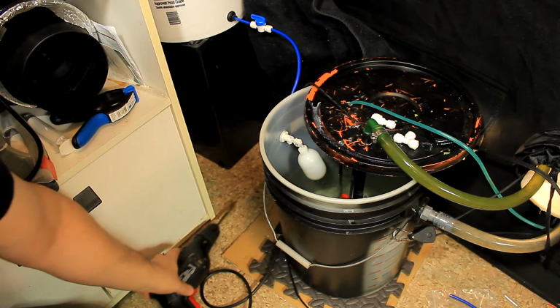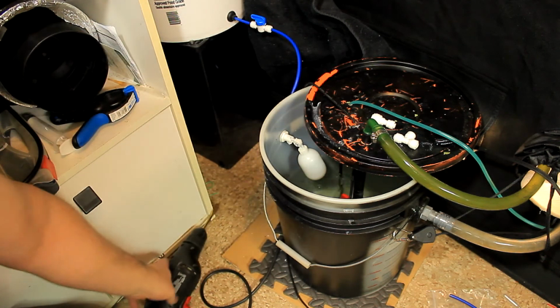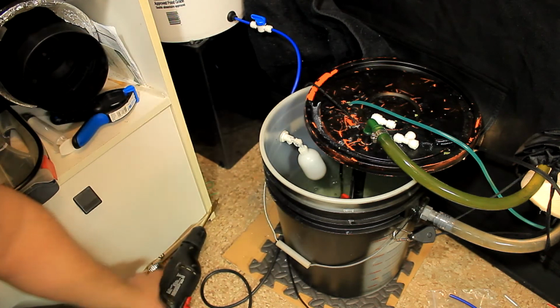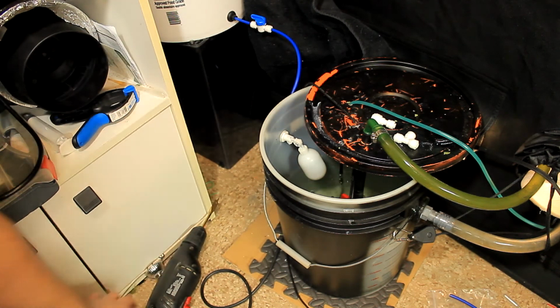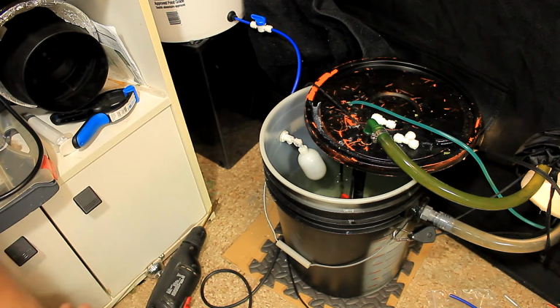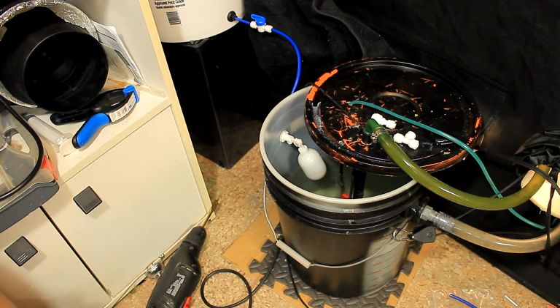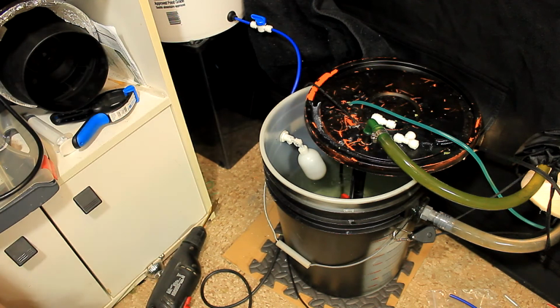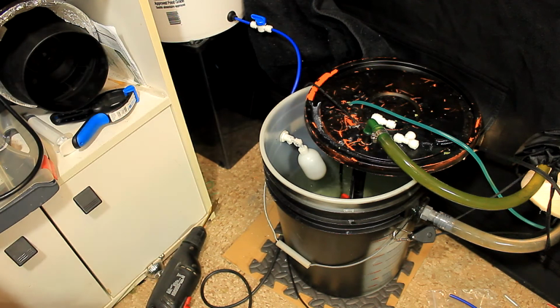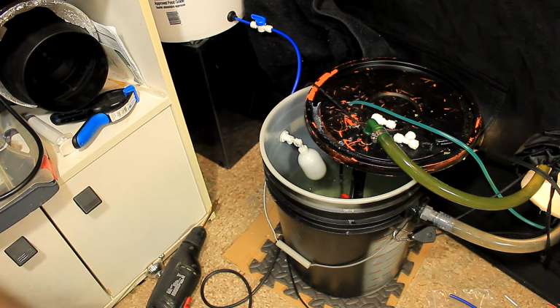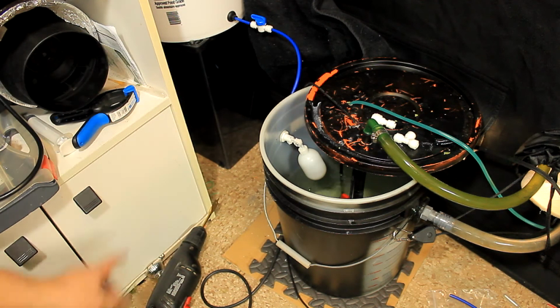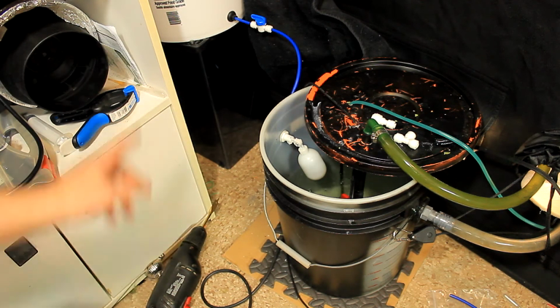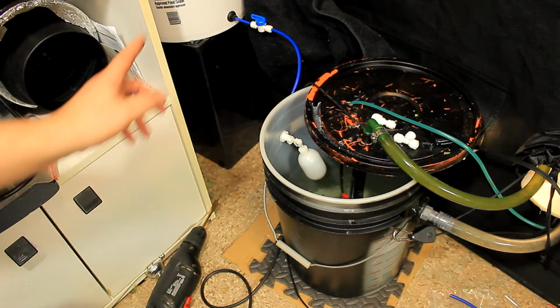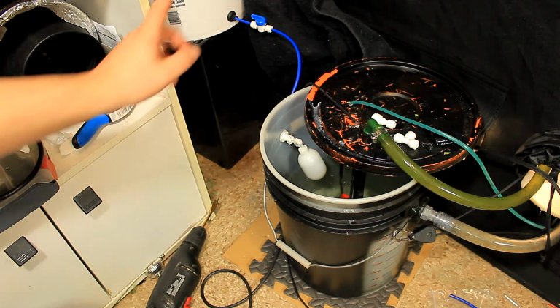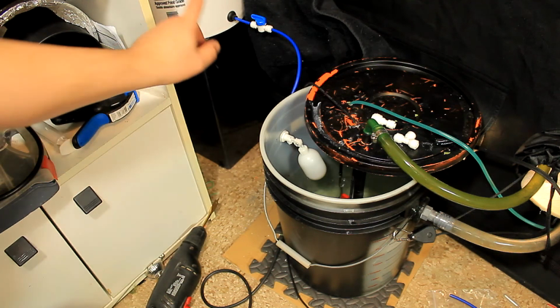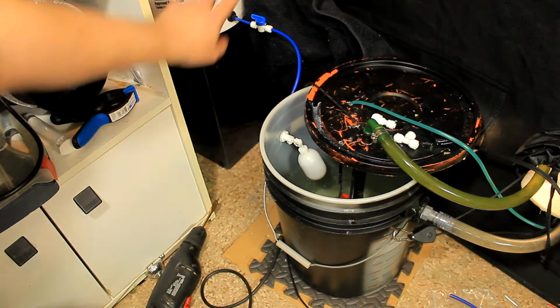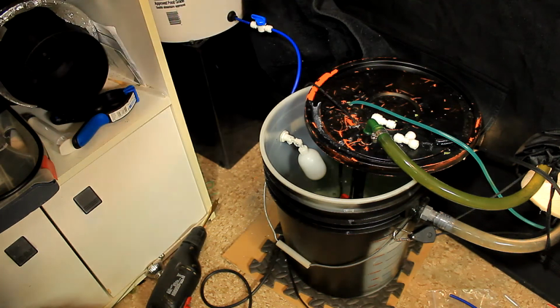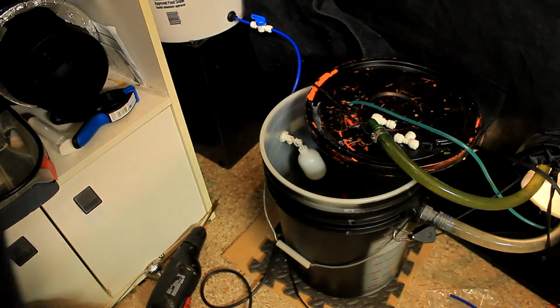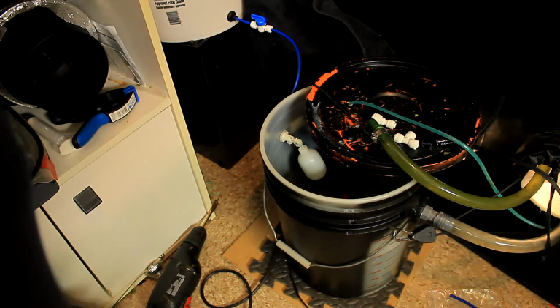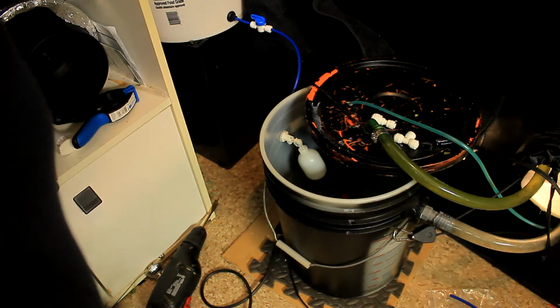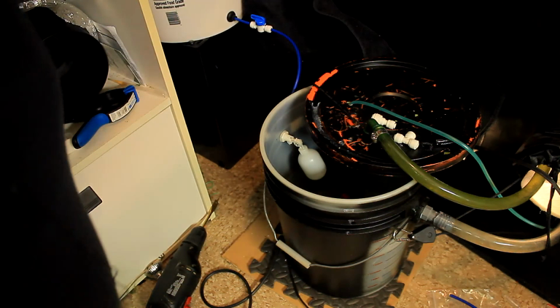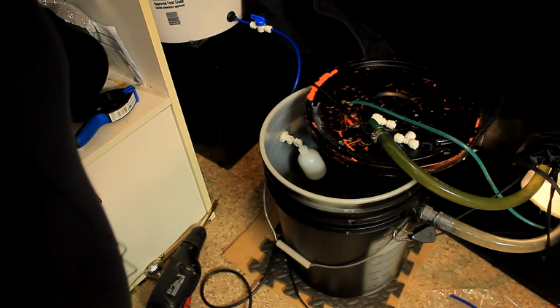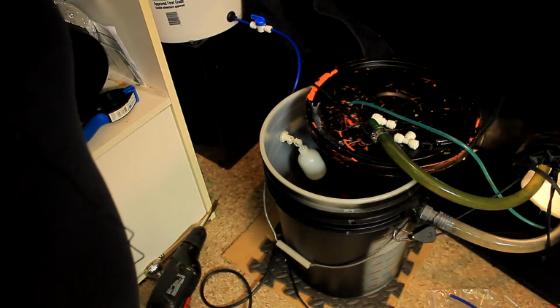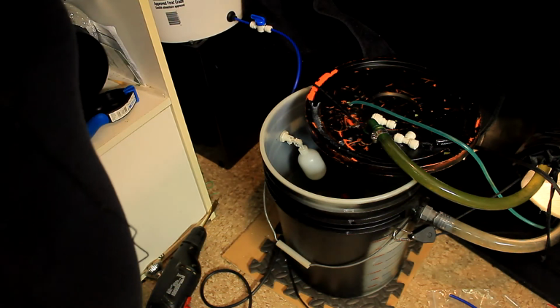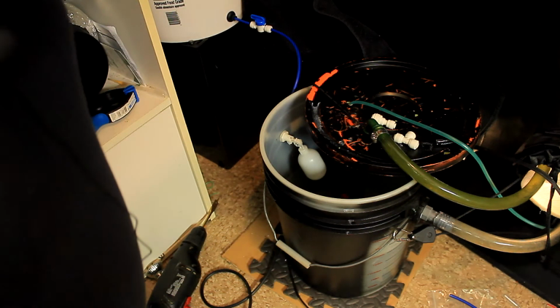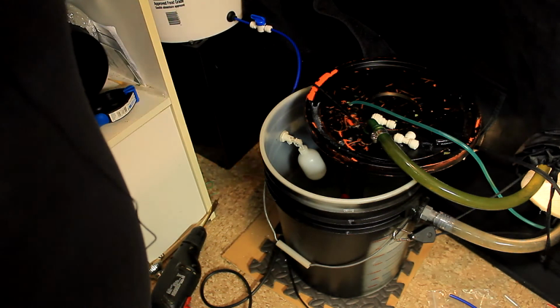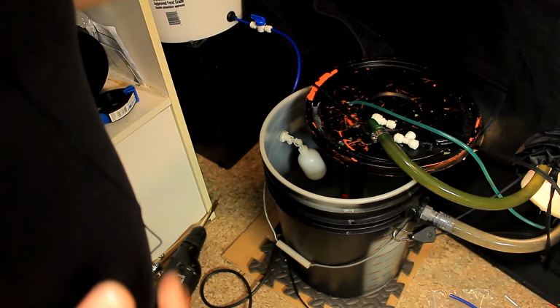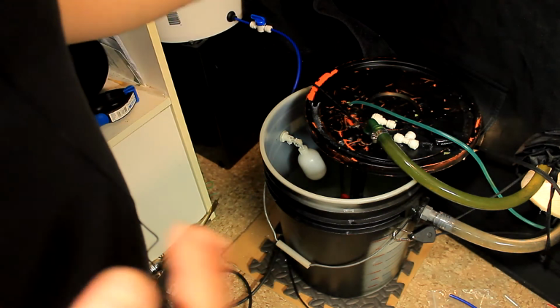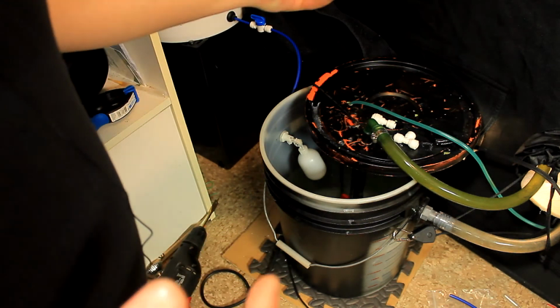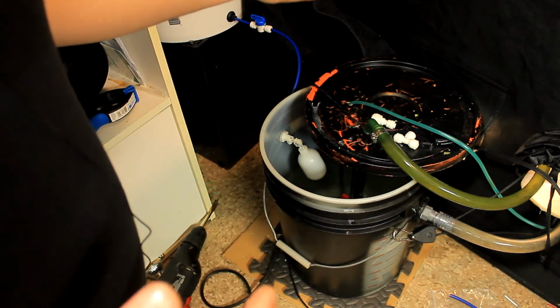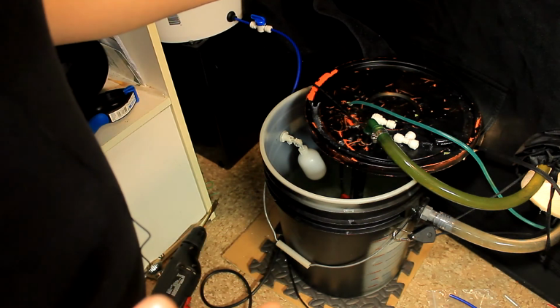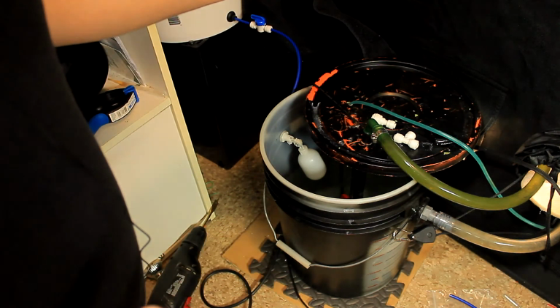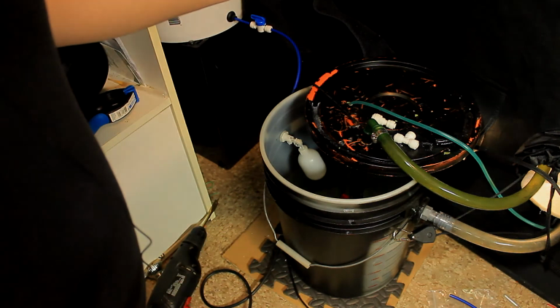All we've got to do now is fill up our reservoir and see if it works.